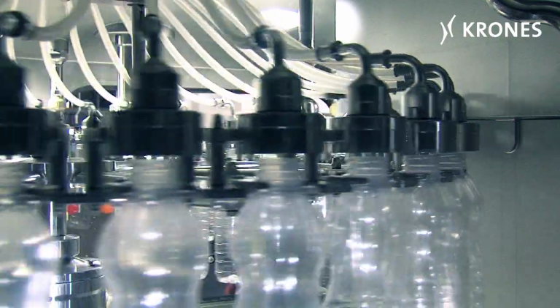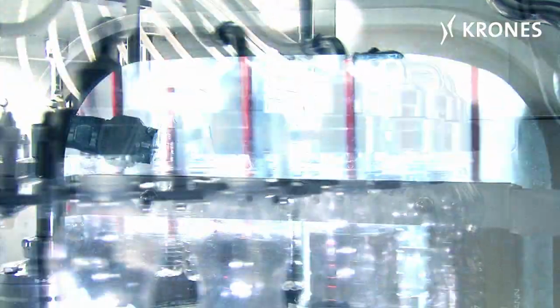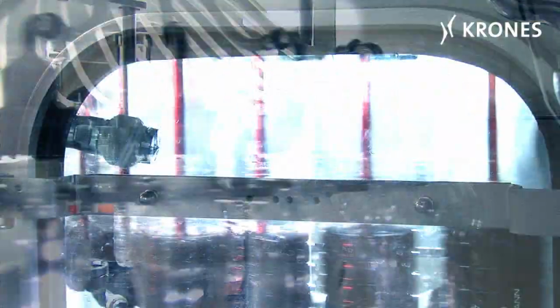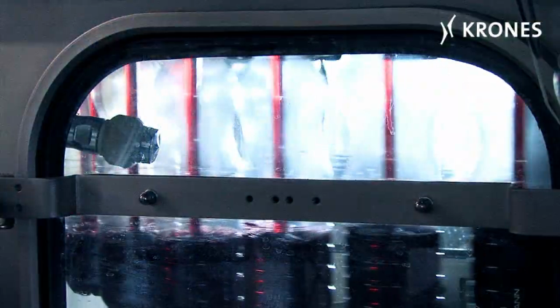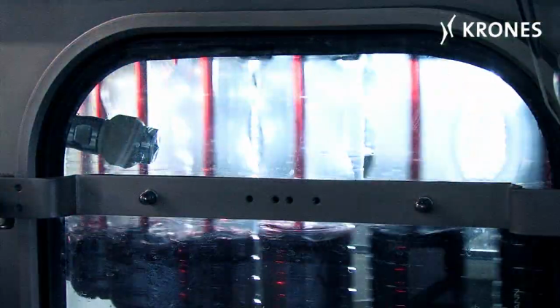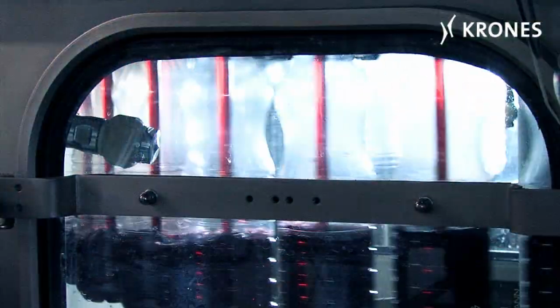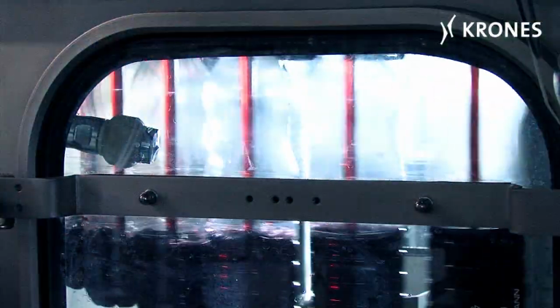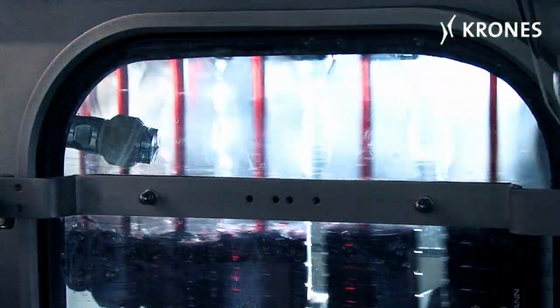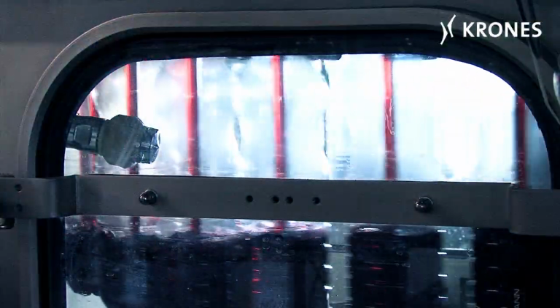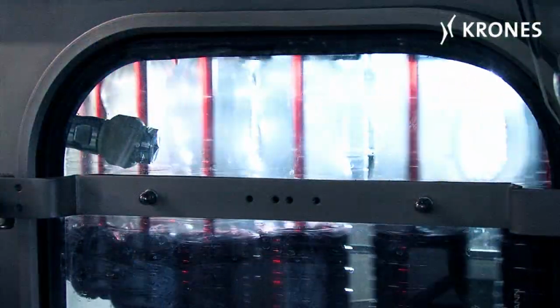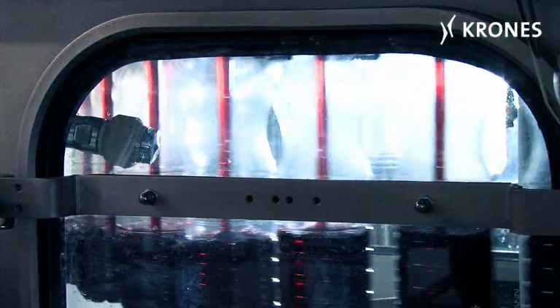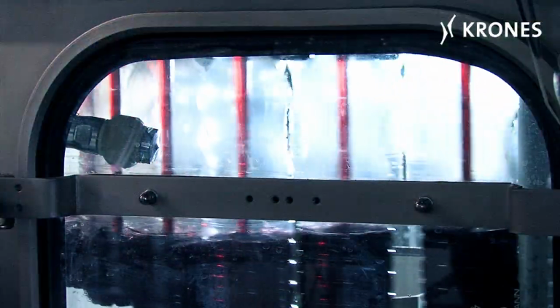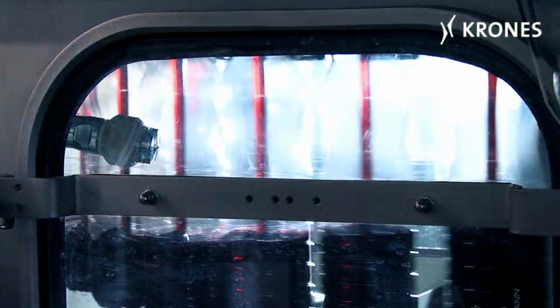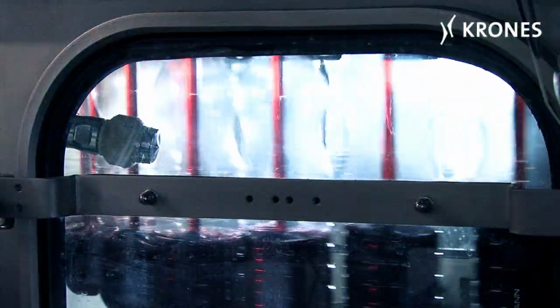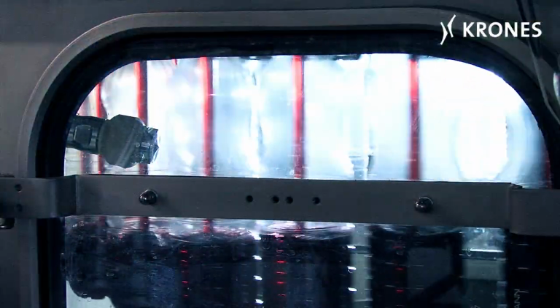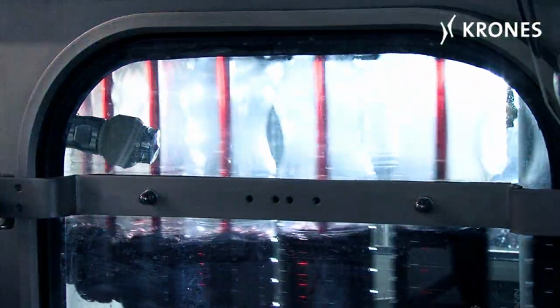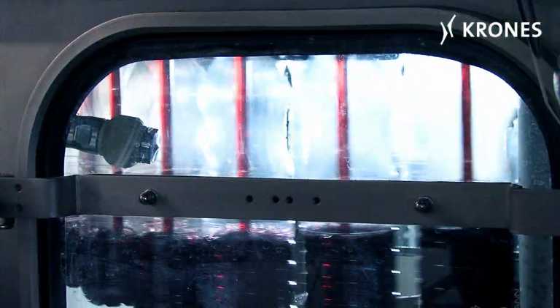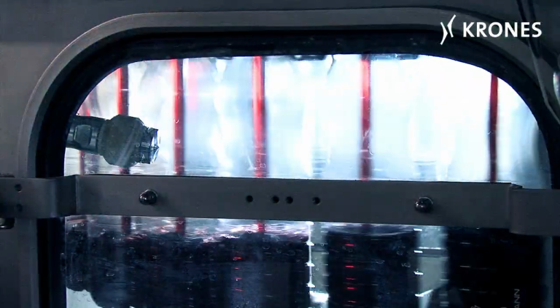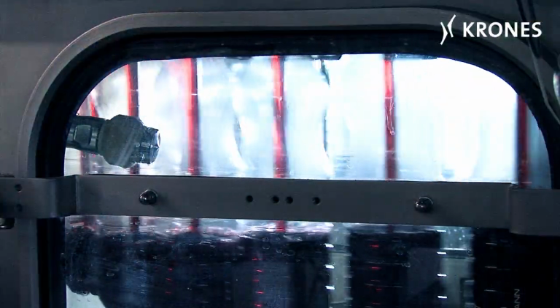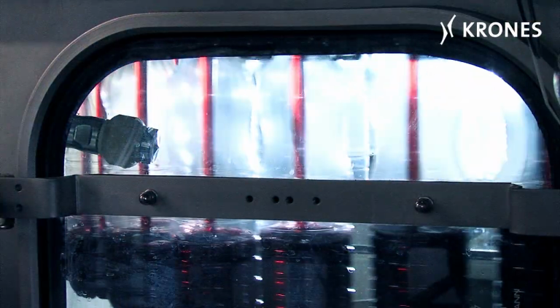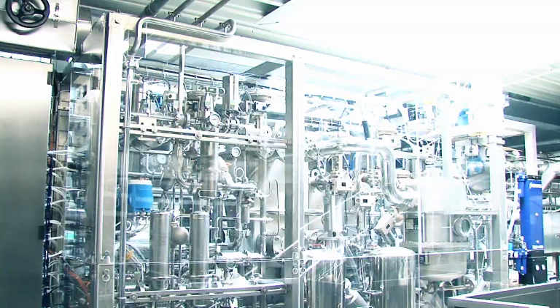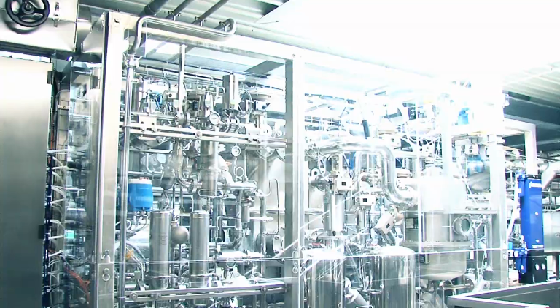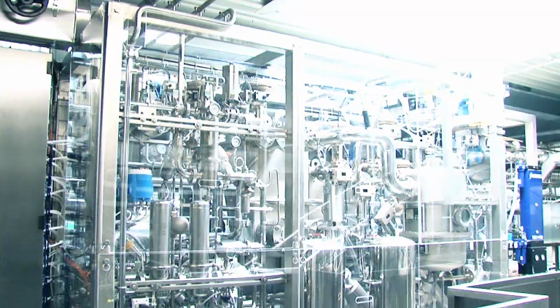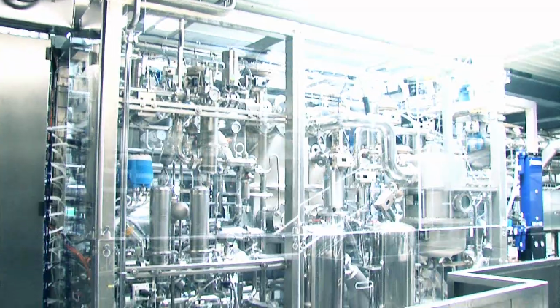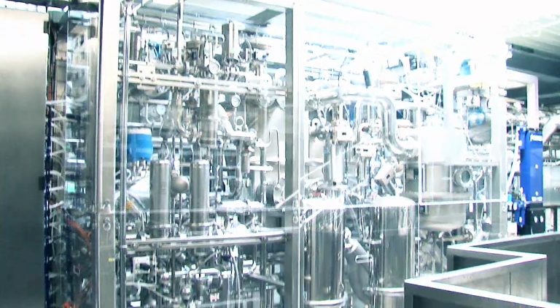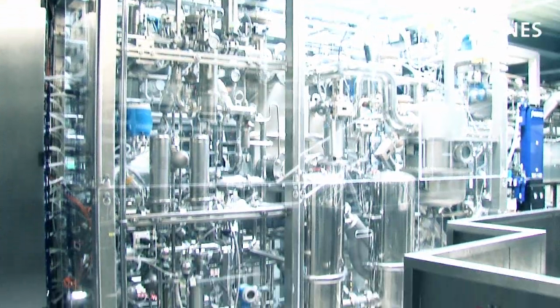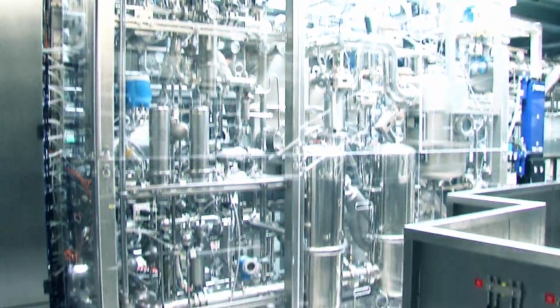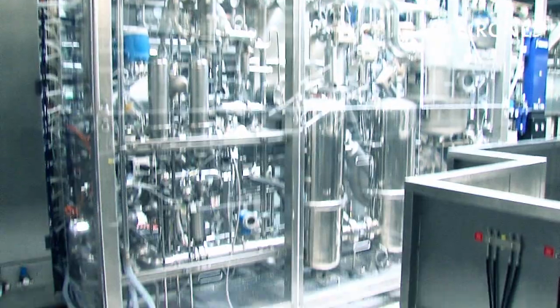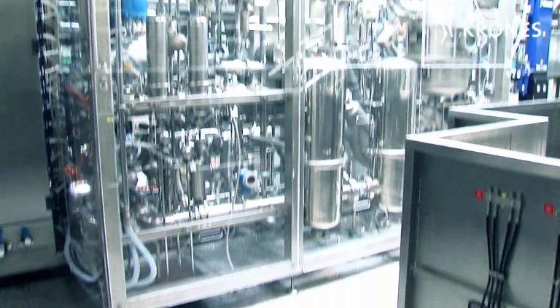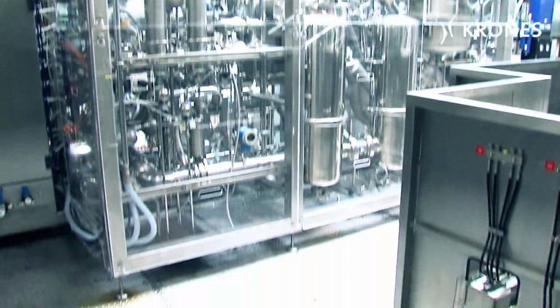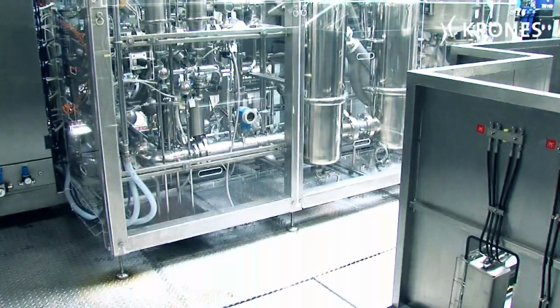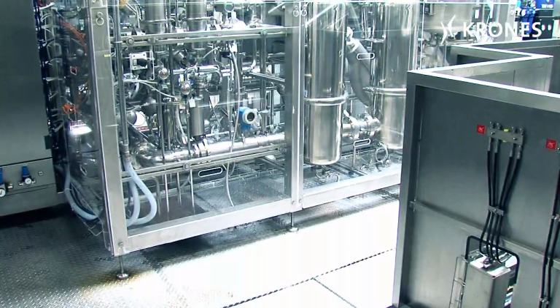The containers are then filled and capped. The valve rack is located on a platform above.